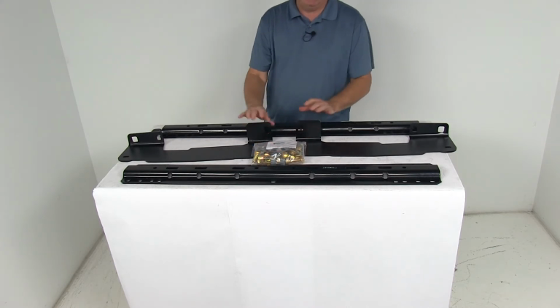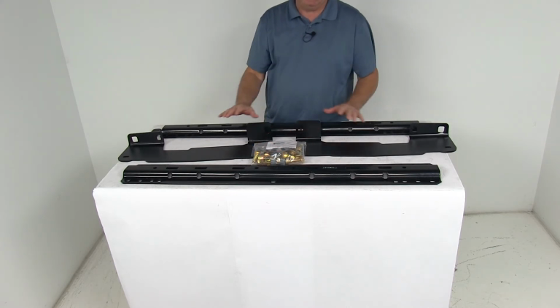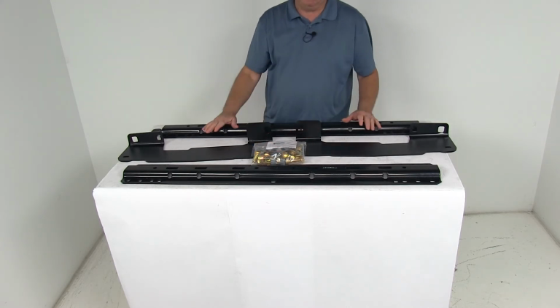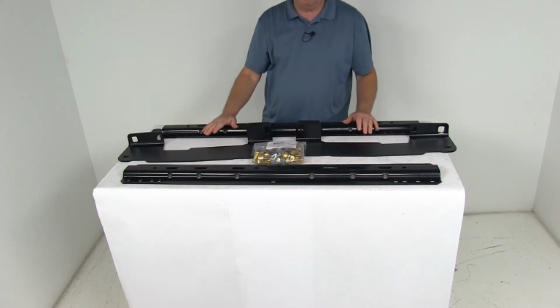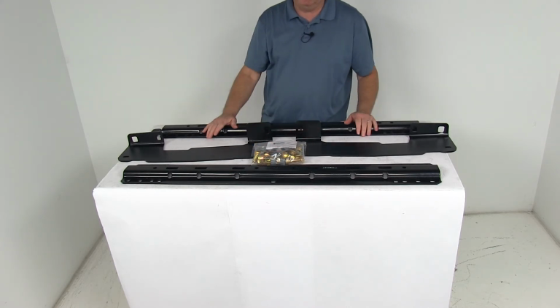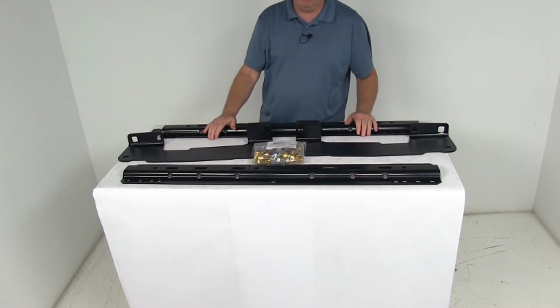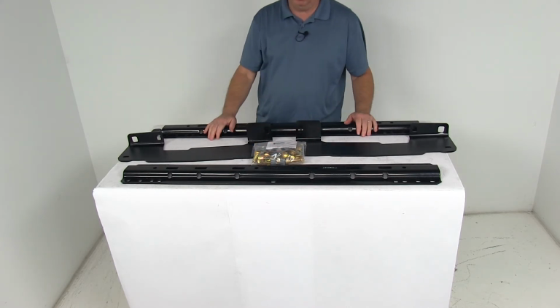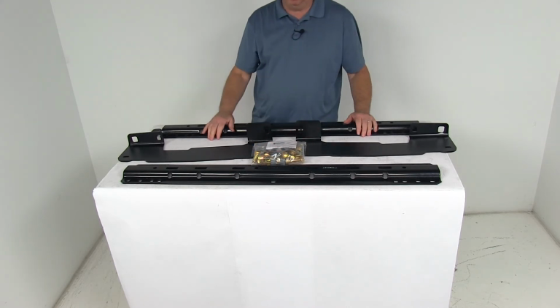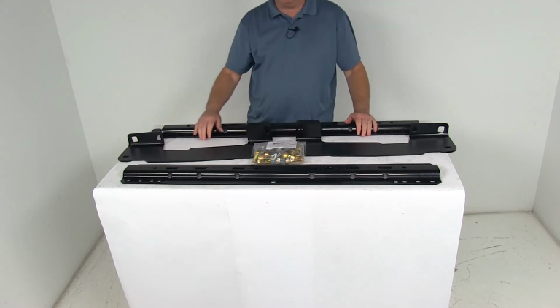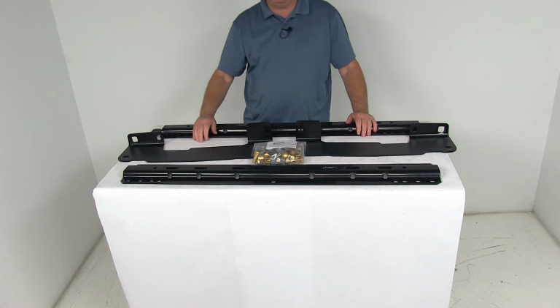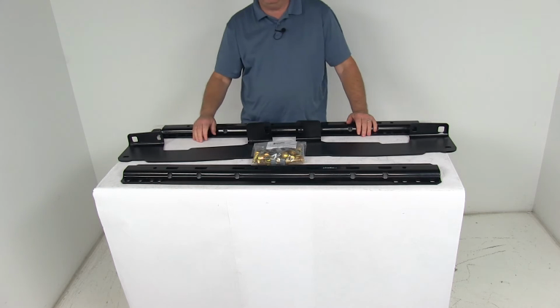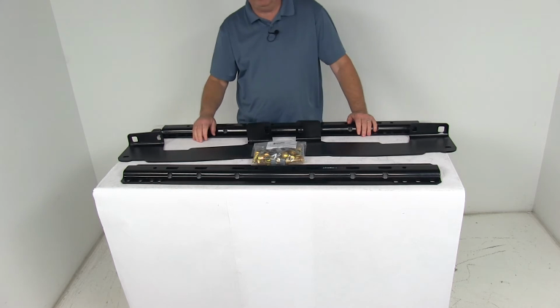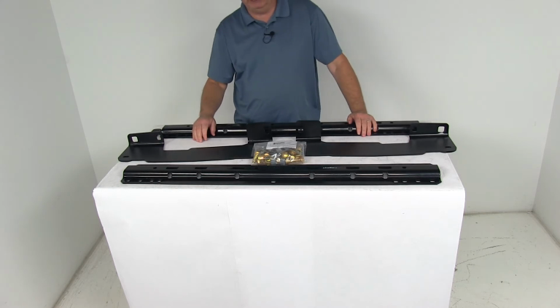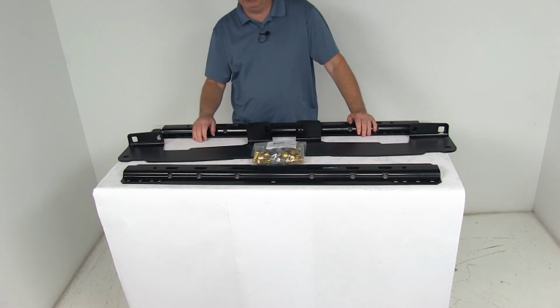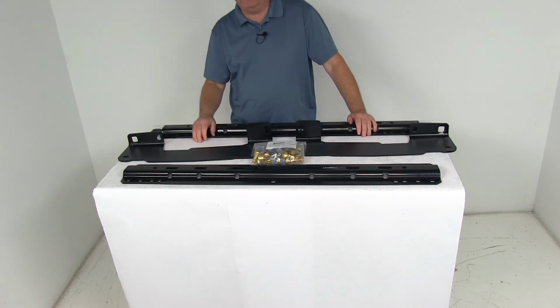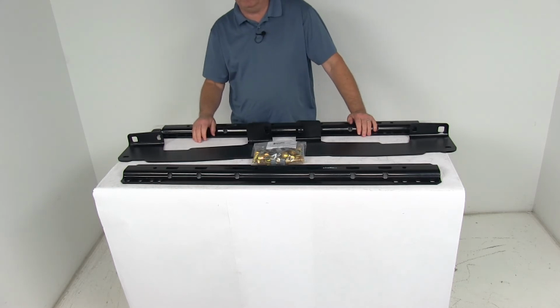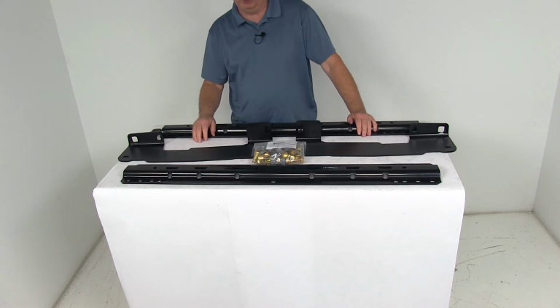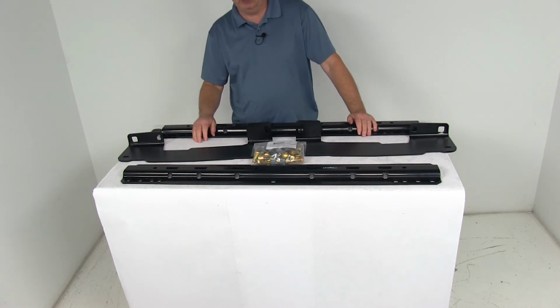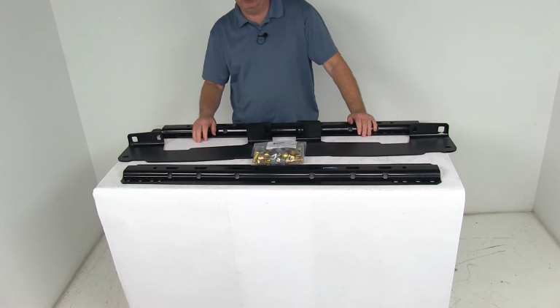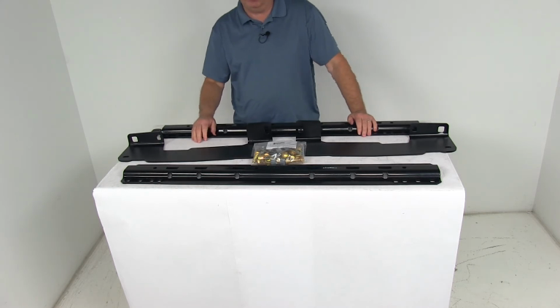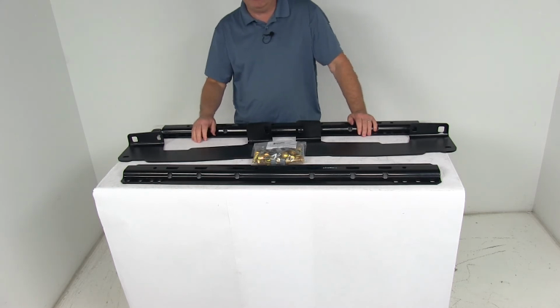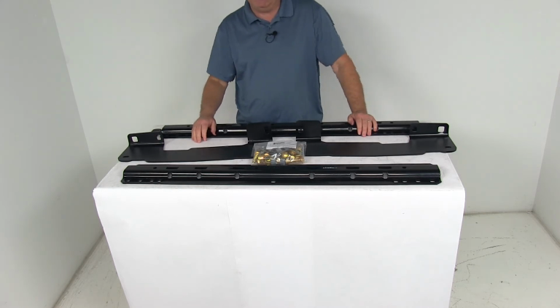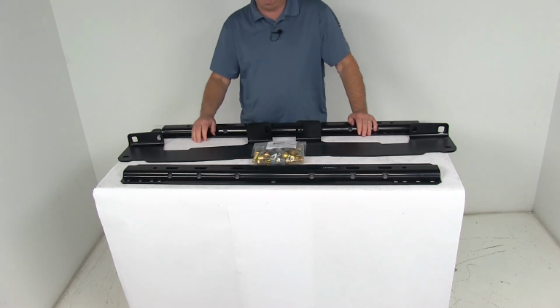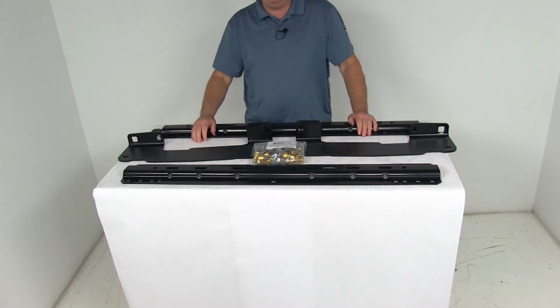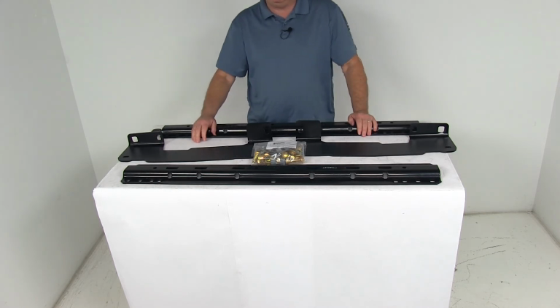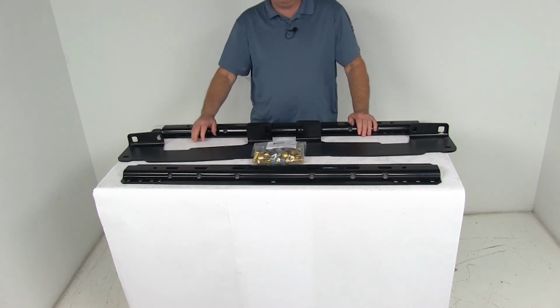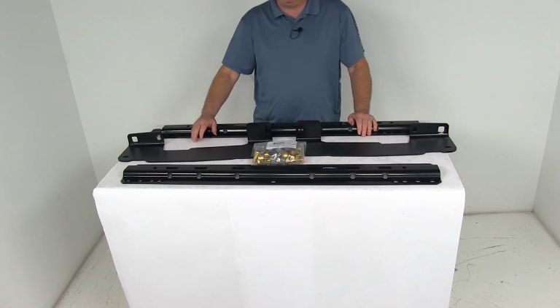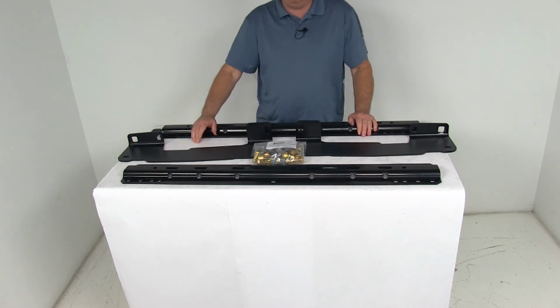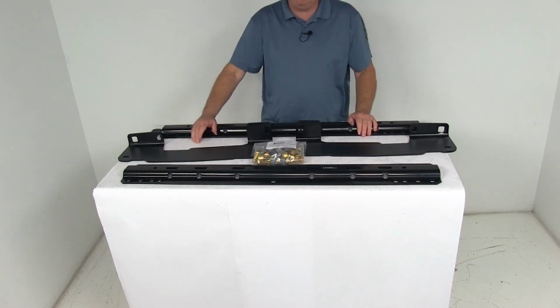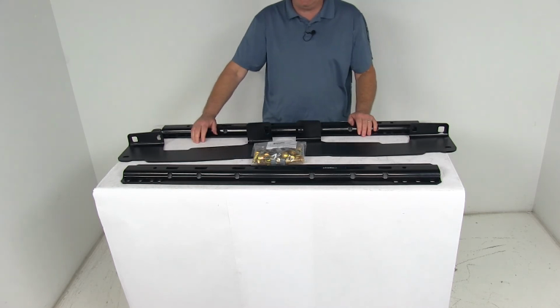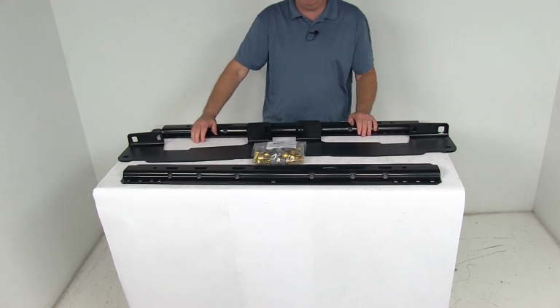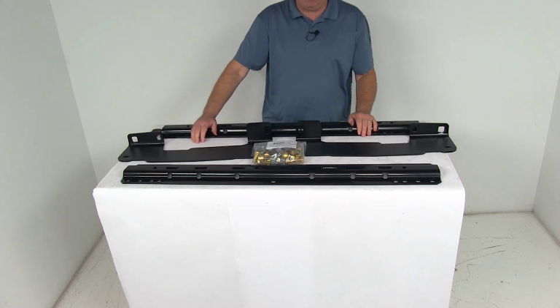This complete kit will work with fifth wheel hitches from Curt, Draw Tight, Hidden Hitch, Husky, Reese, and Valley.